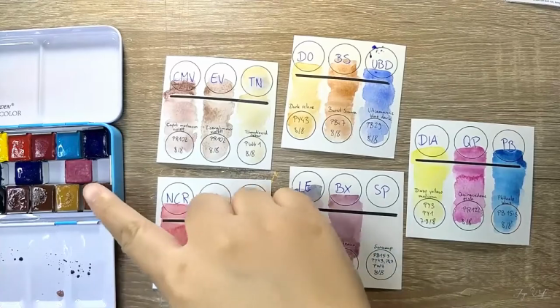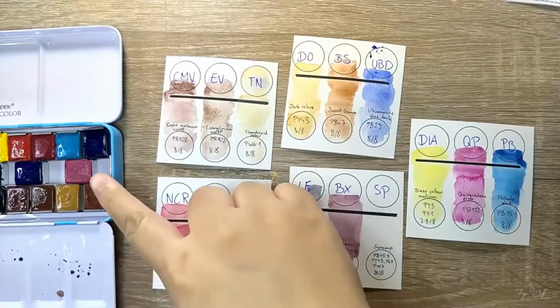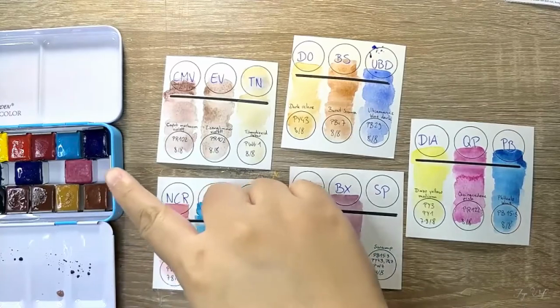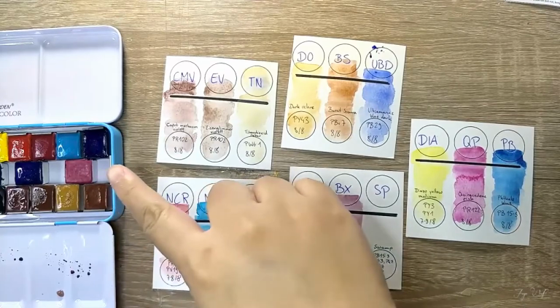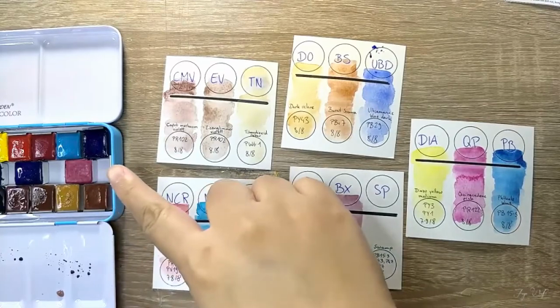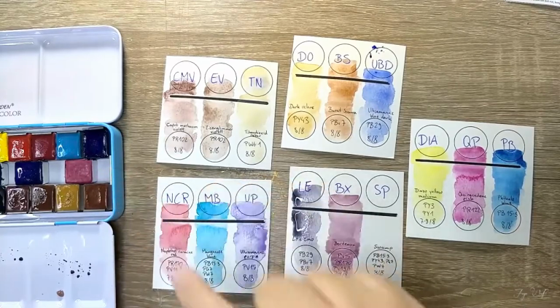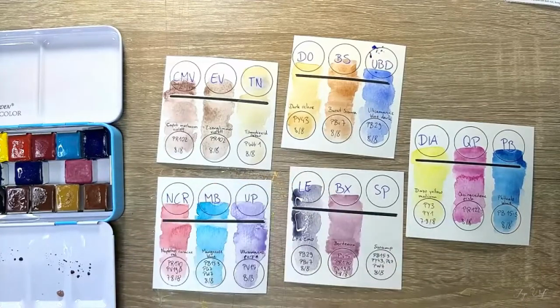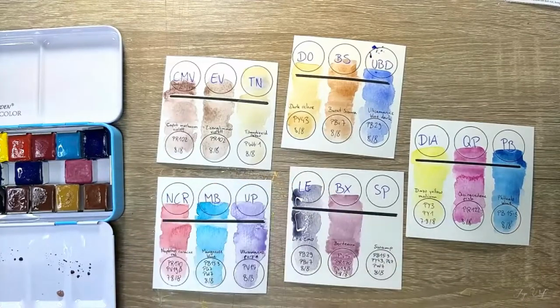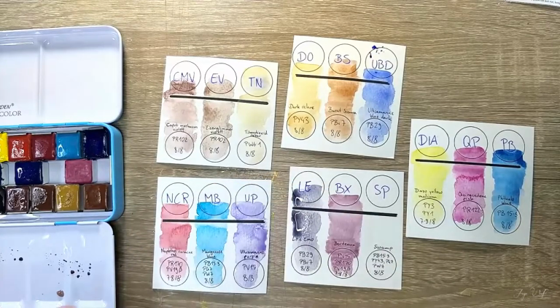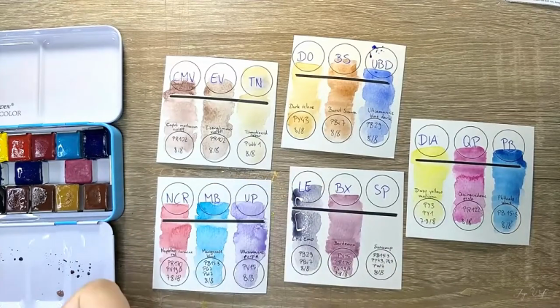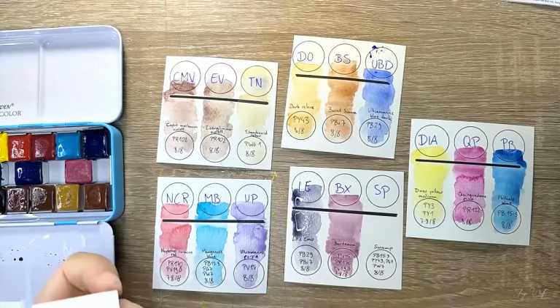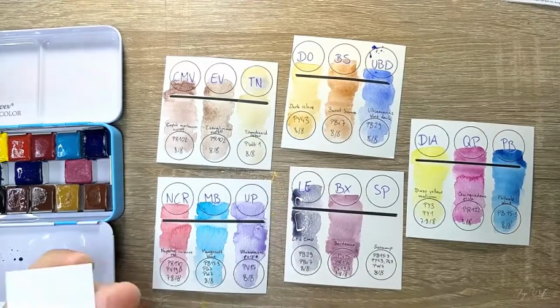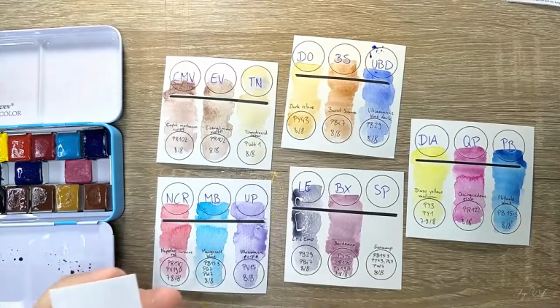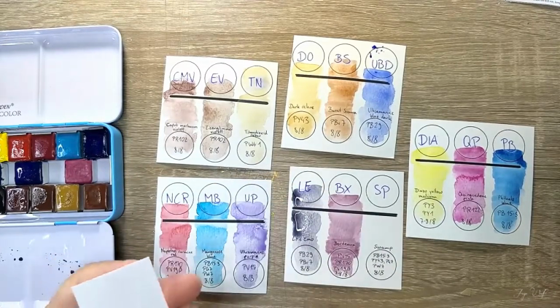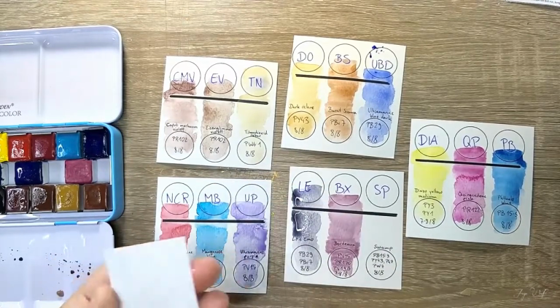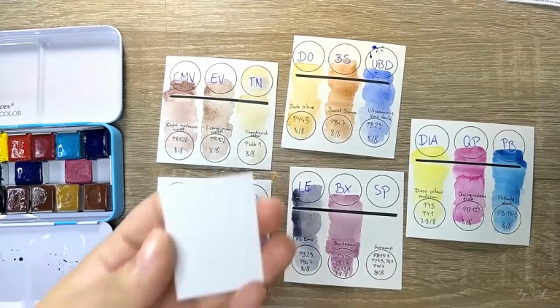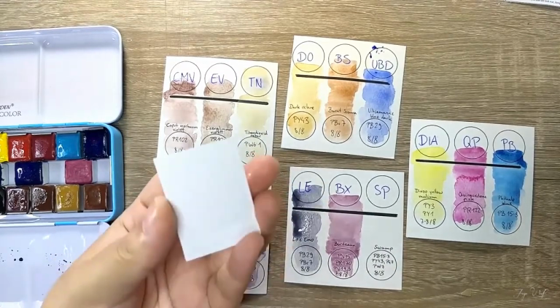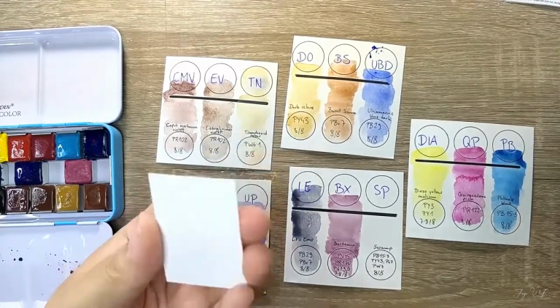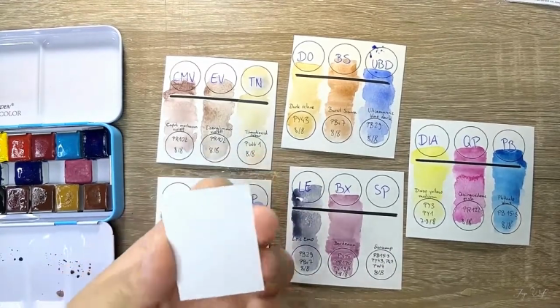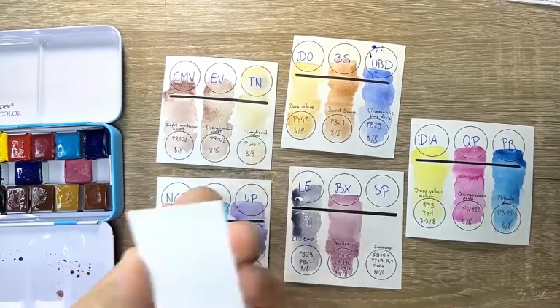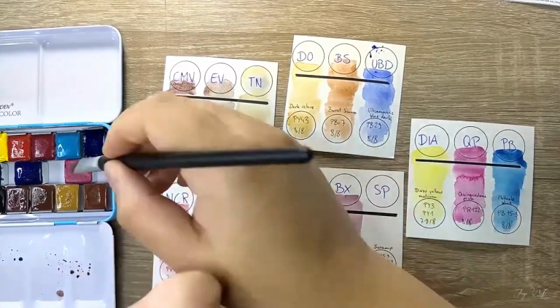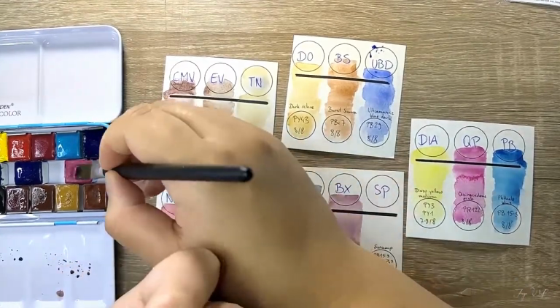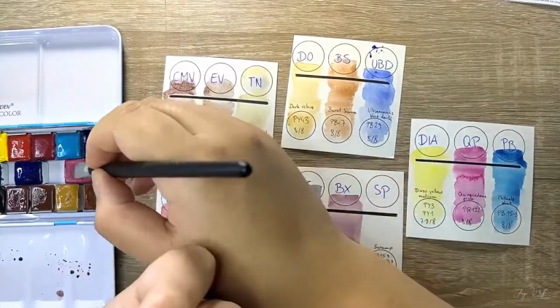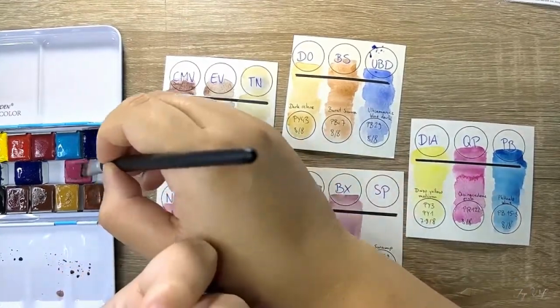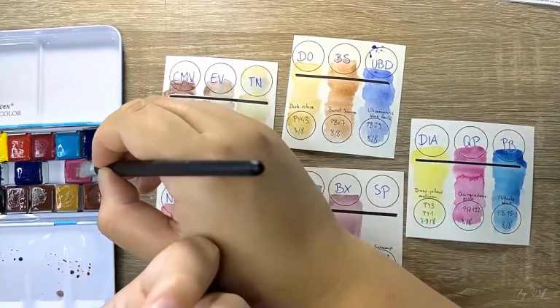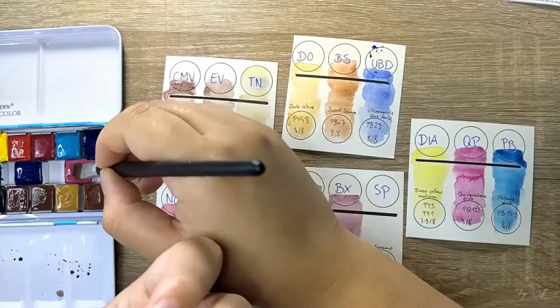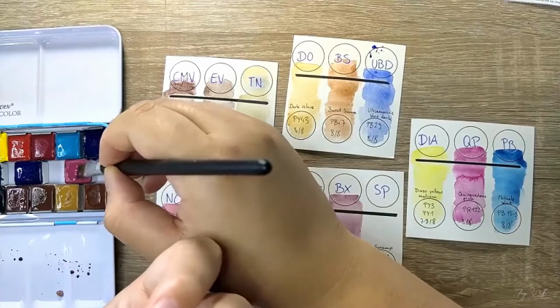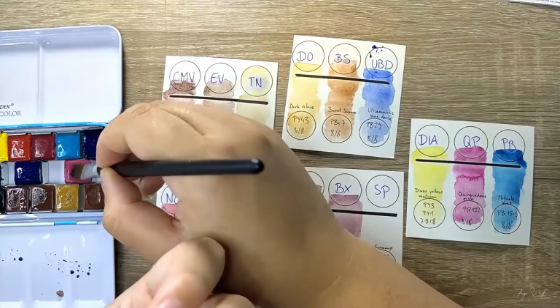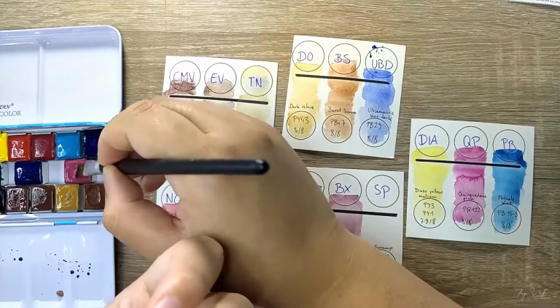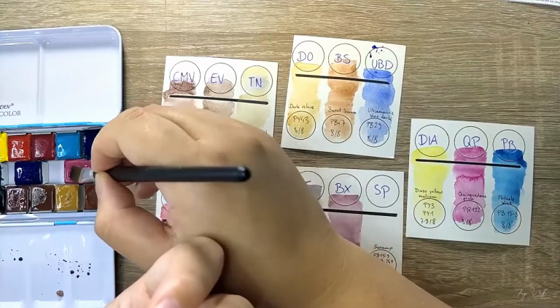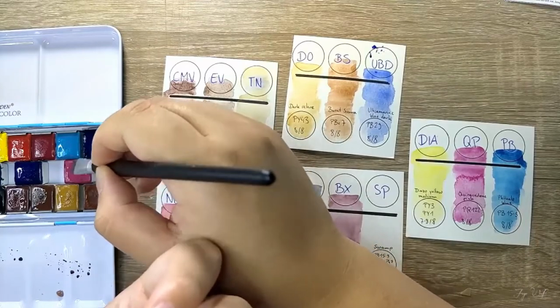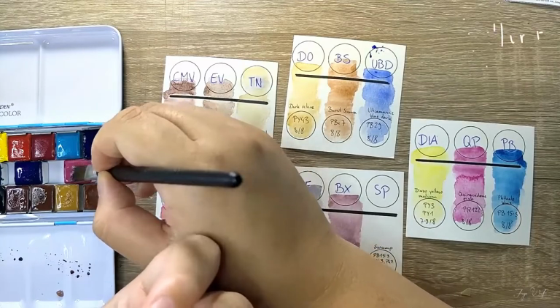After playing with these paints, my room definitely smelled like a warm kitchen full of love and yummy goodies.